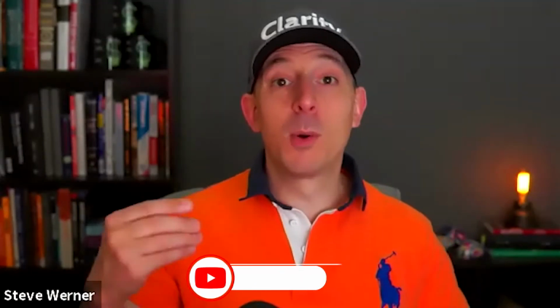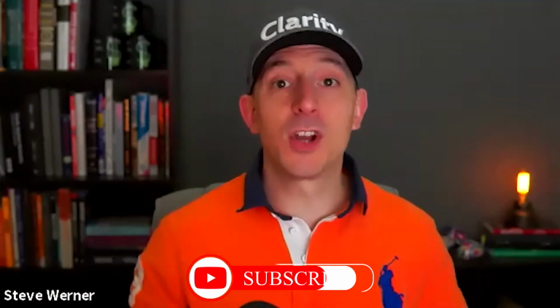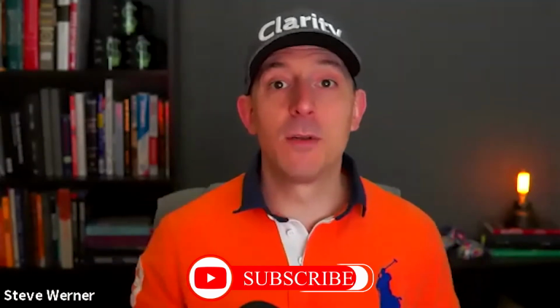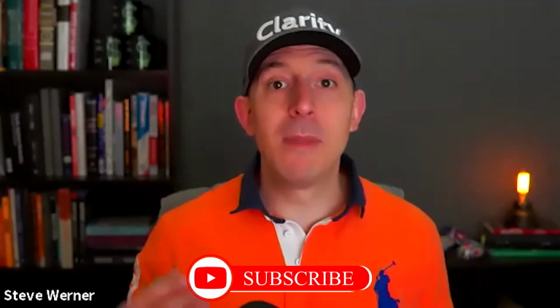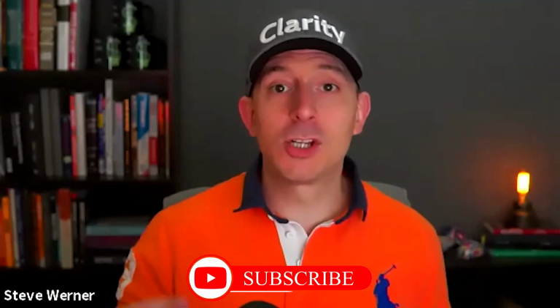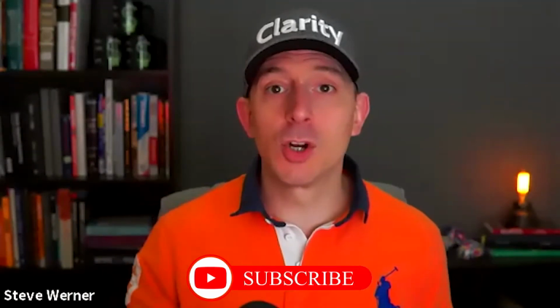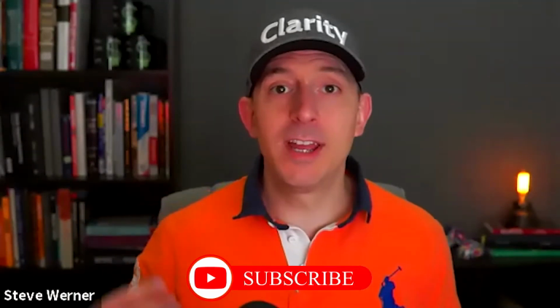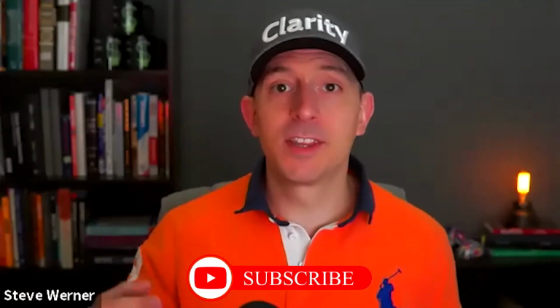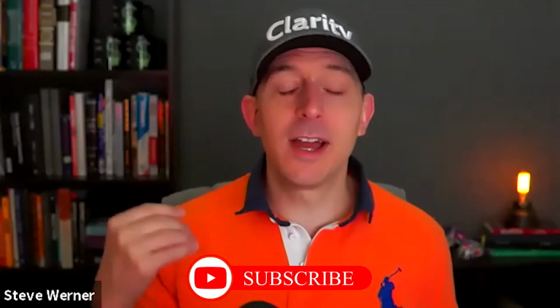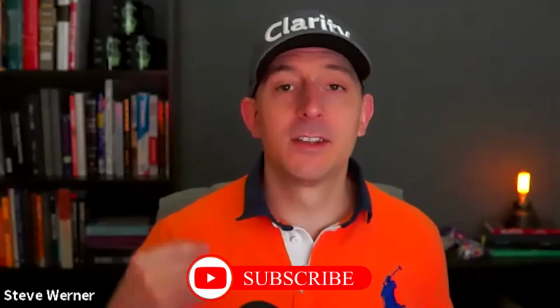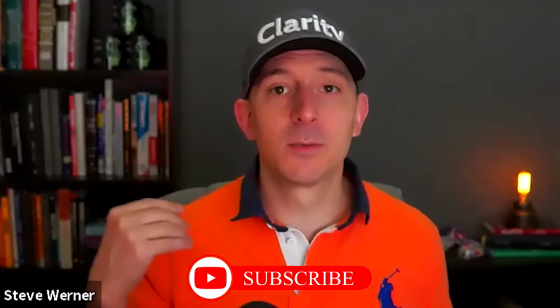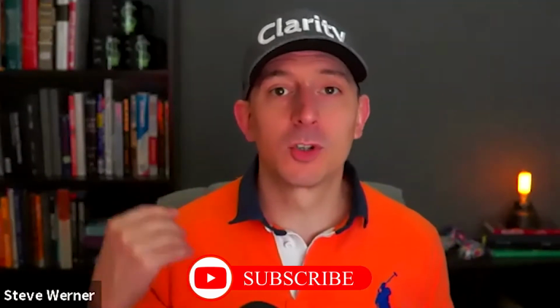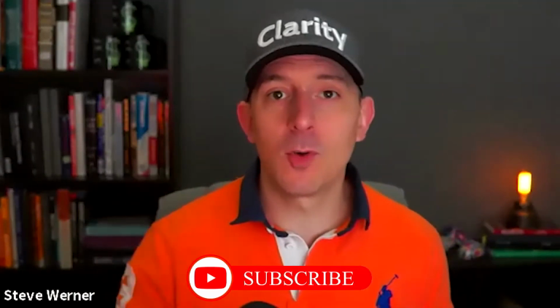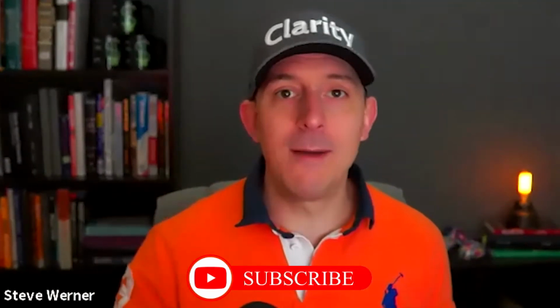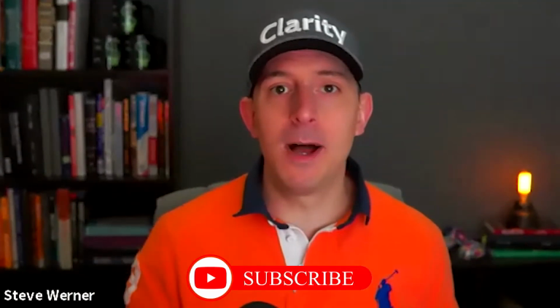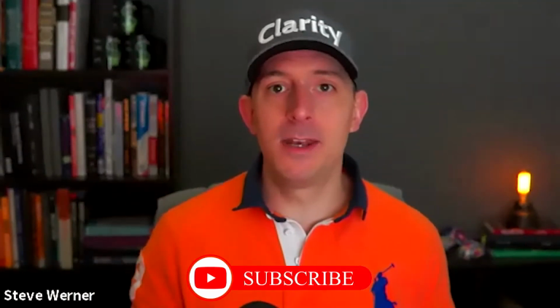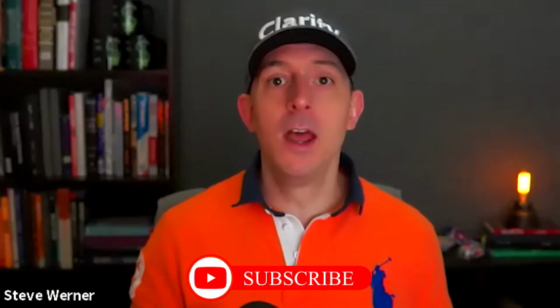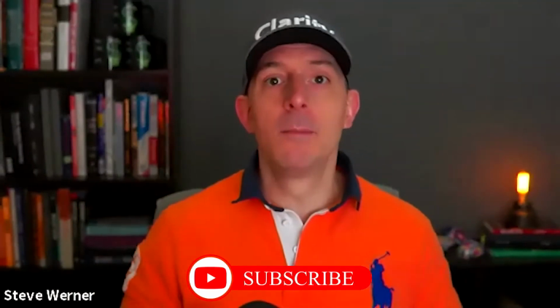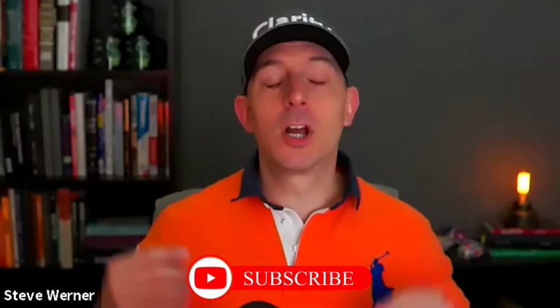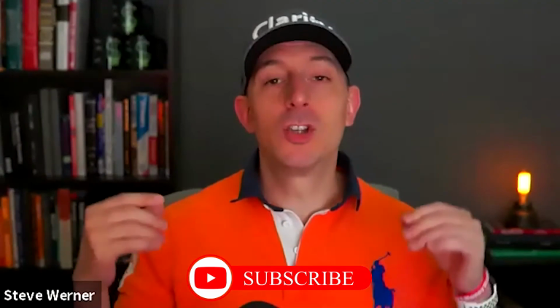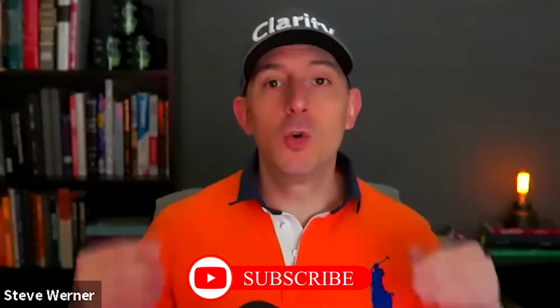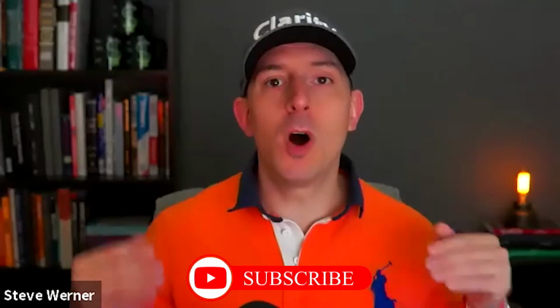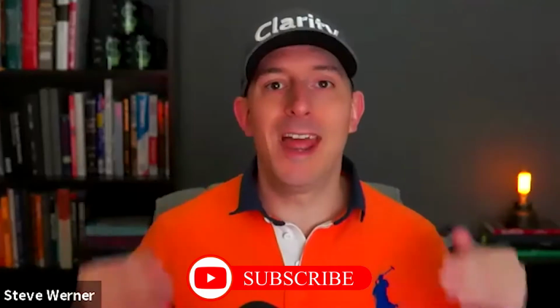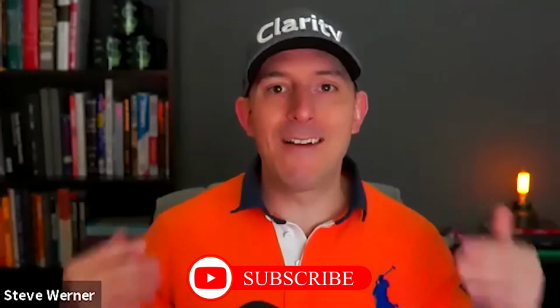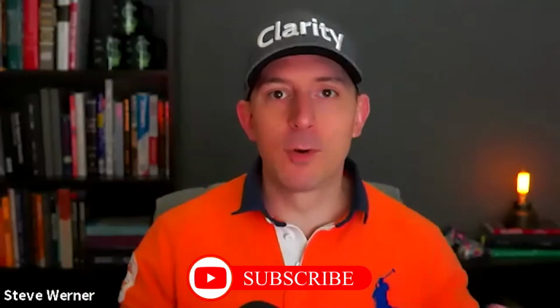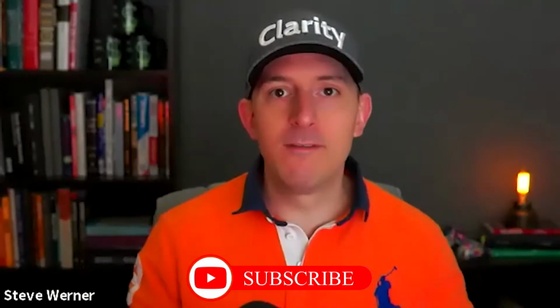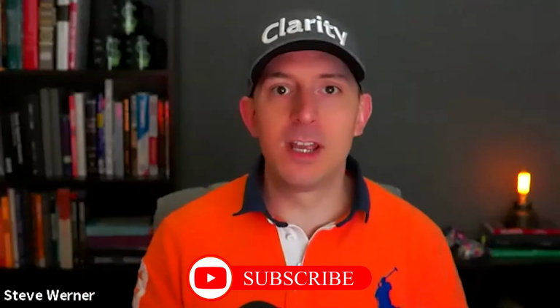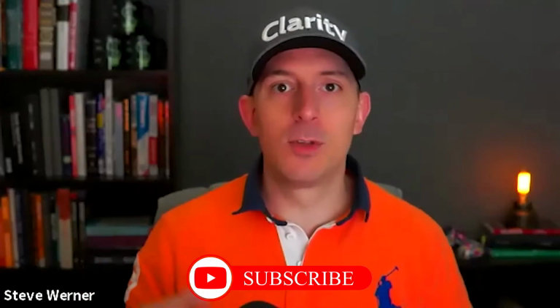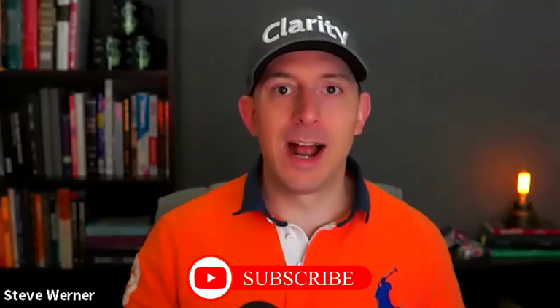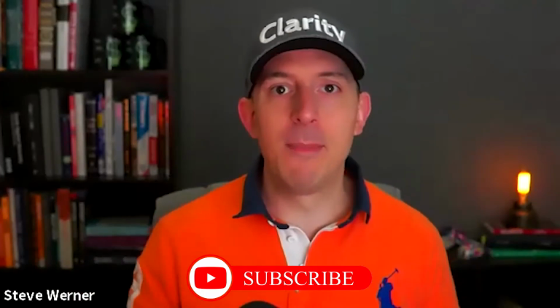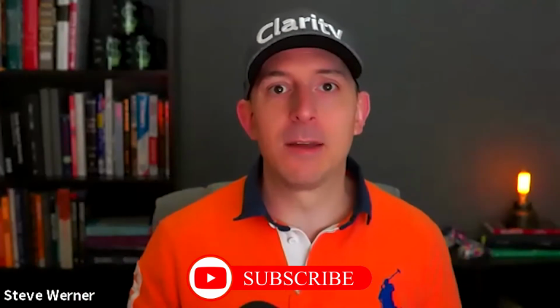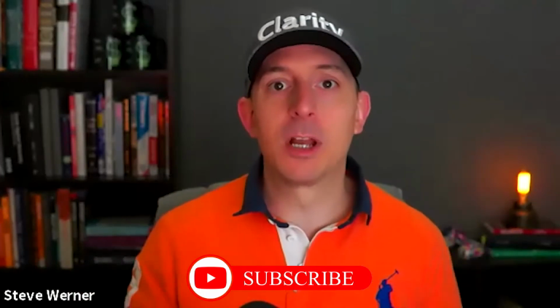Before we get started, make sure to hit the like and subscribe button because you want every video that I make — it puts more money in your pocket.